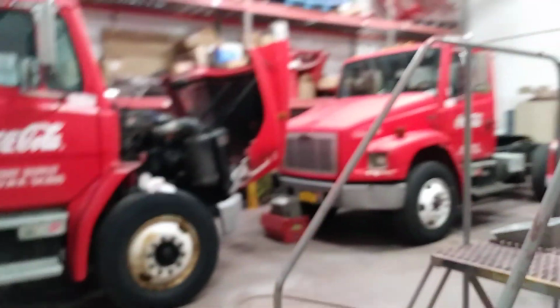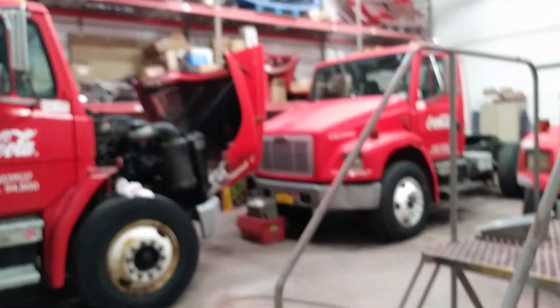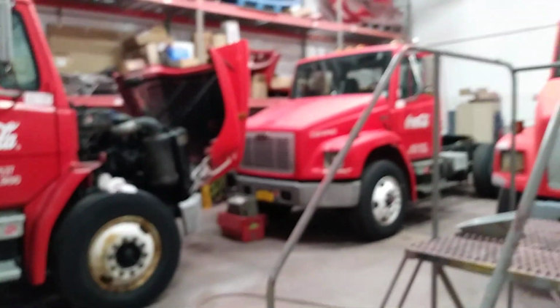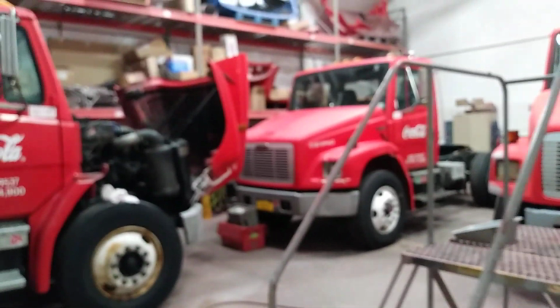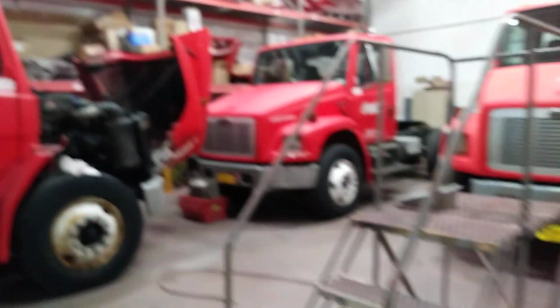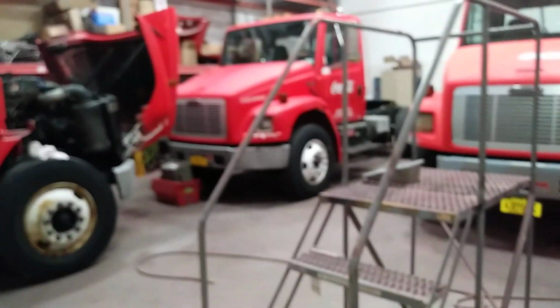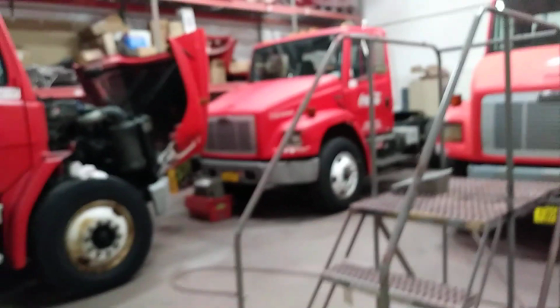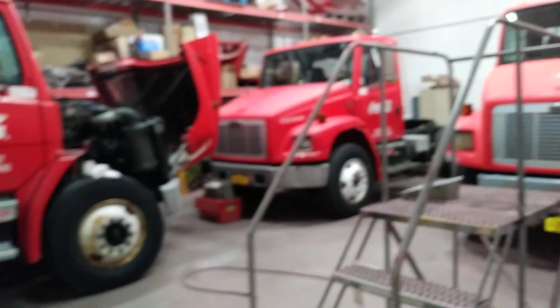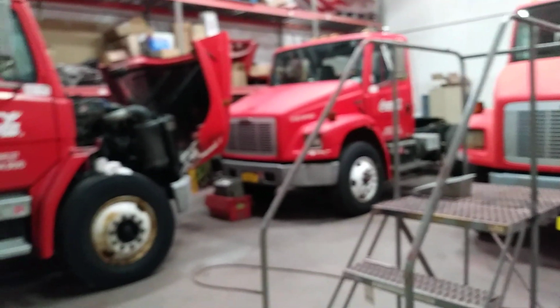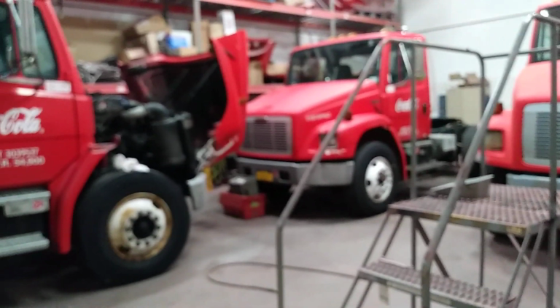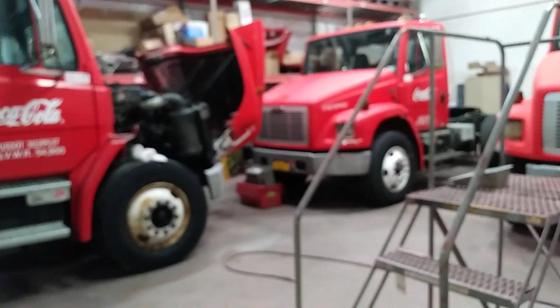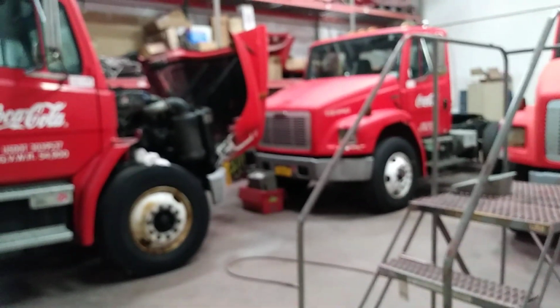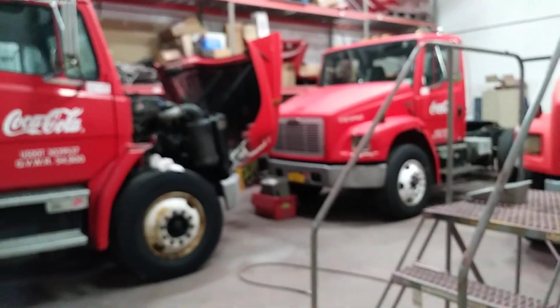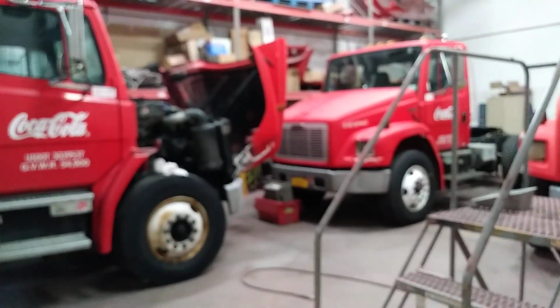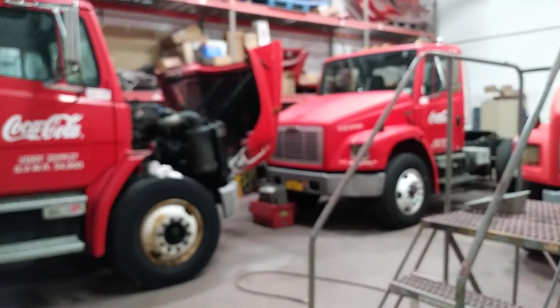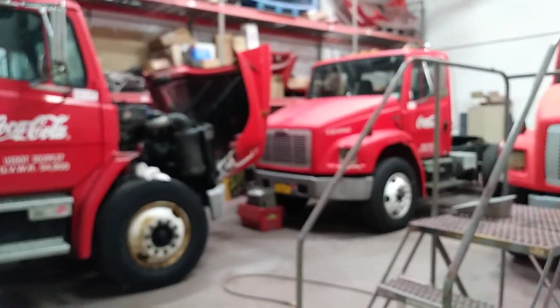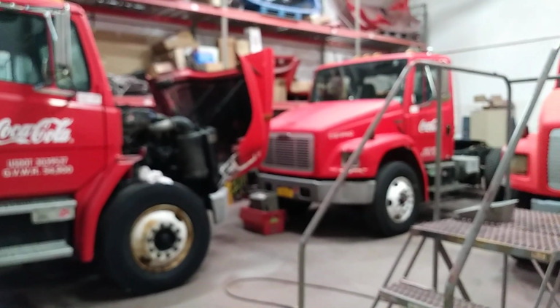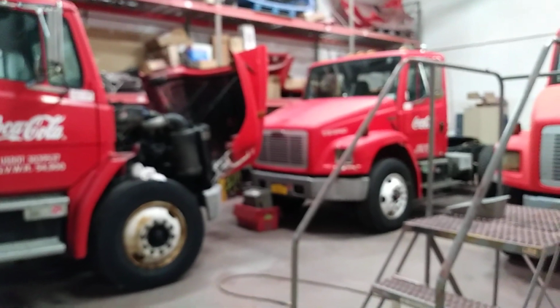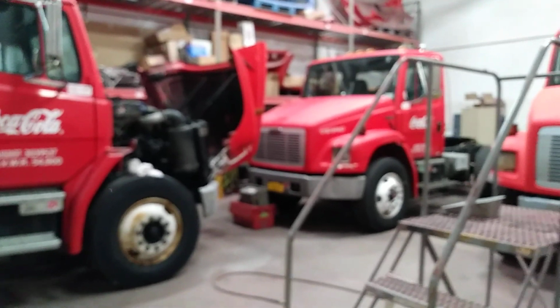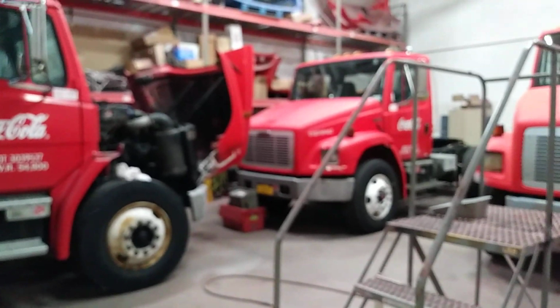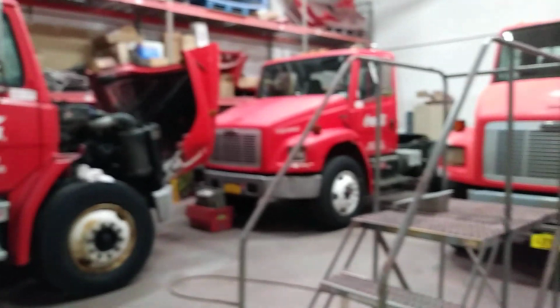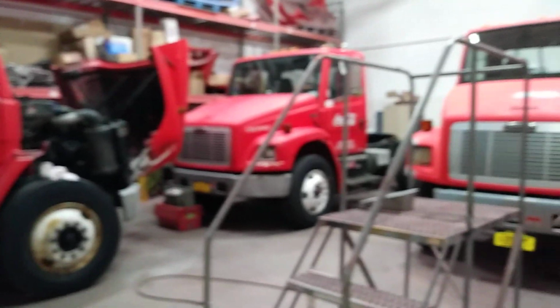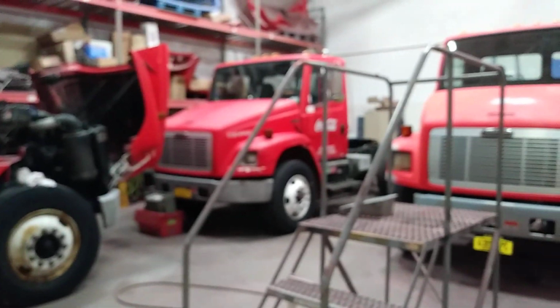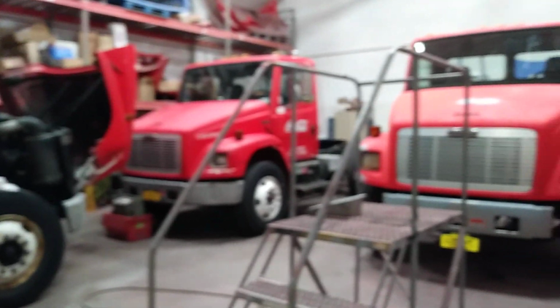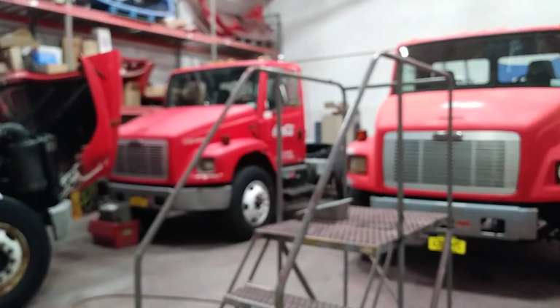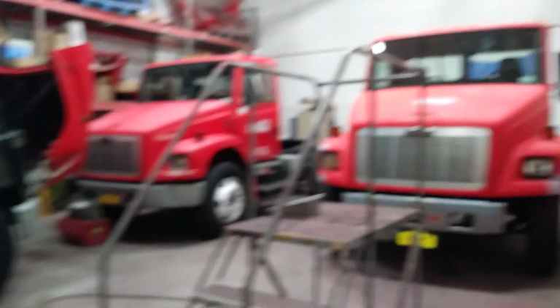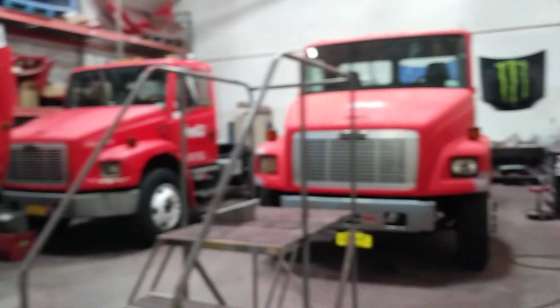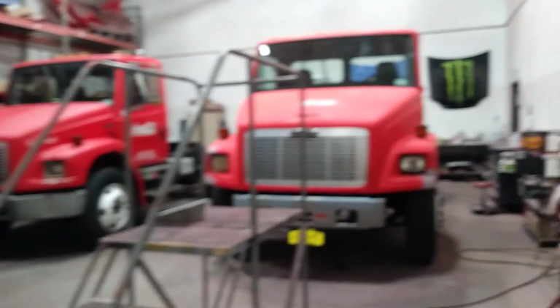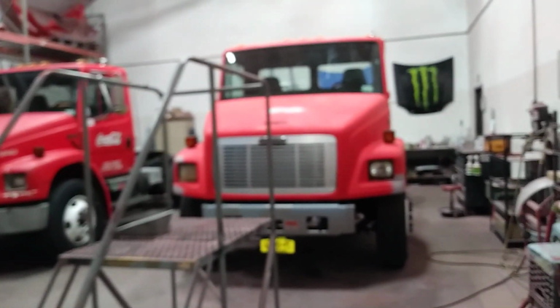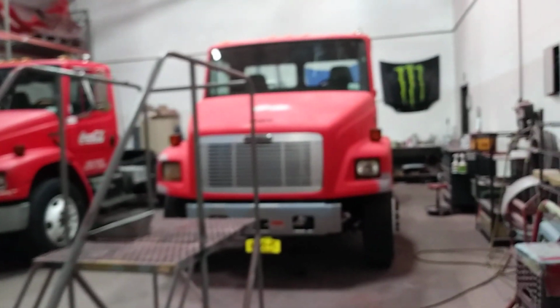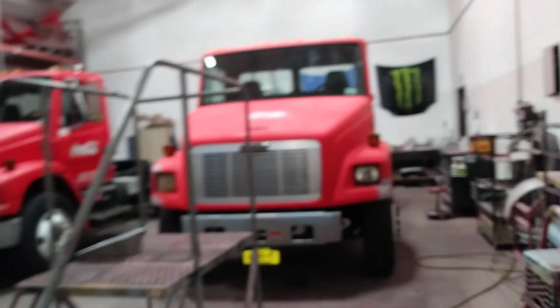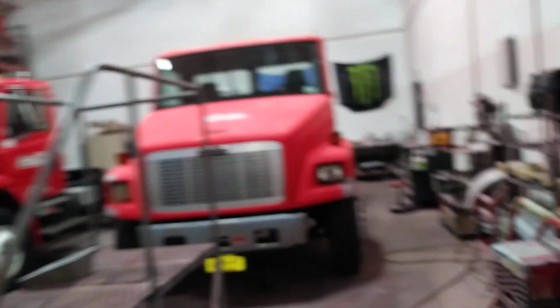We are actually the only body shop that Coca-Cola currently has on the eastern seaboard. It's kind of a new thing — they used to send the trucks out, but we have a pretty big fleet here where I'm at.